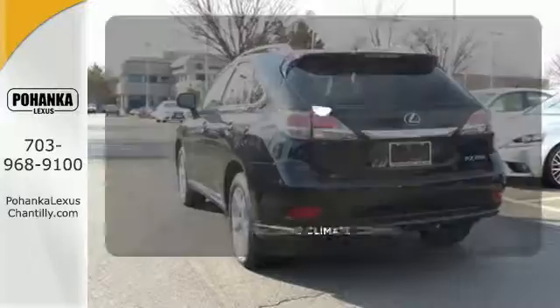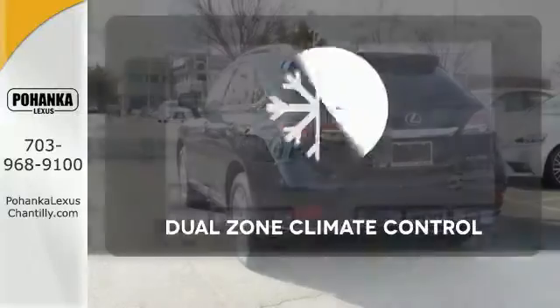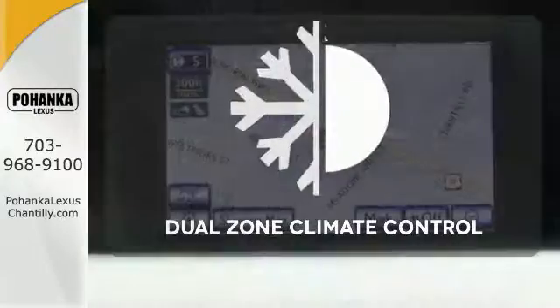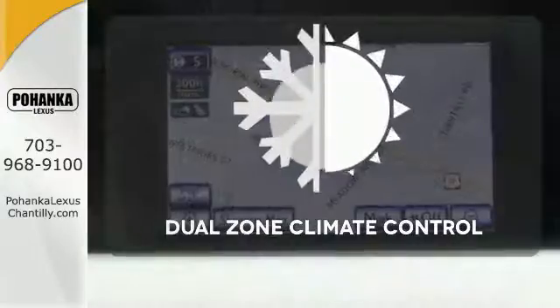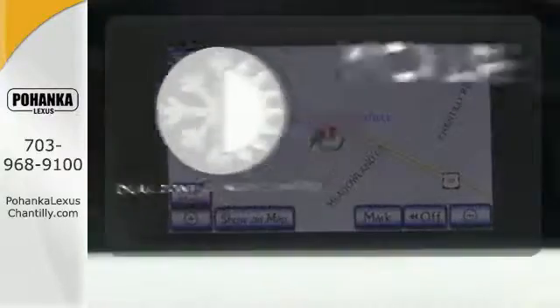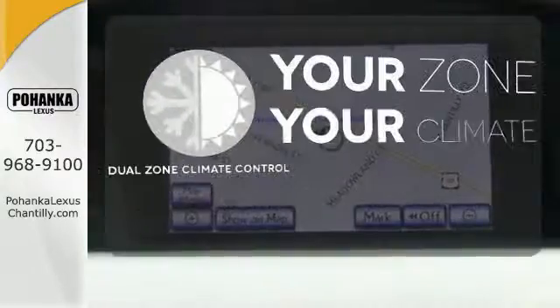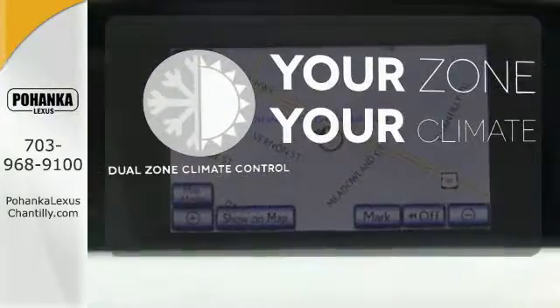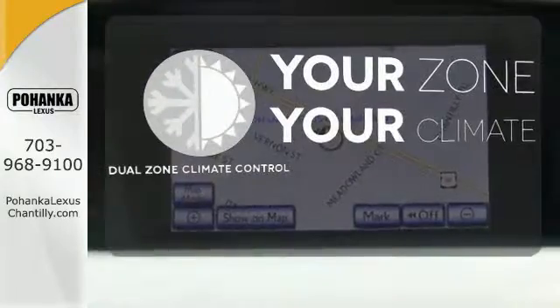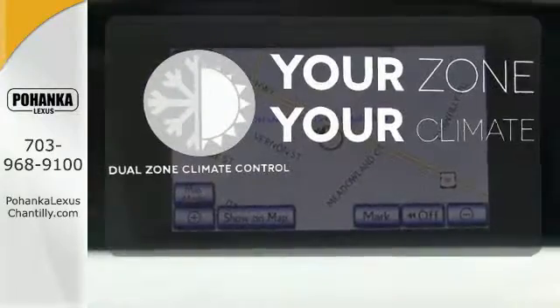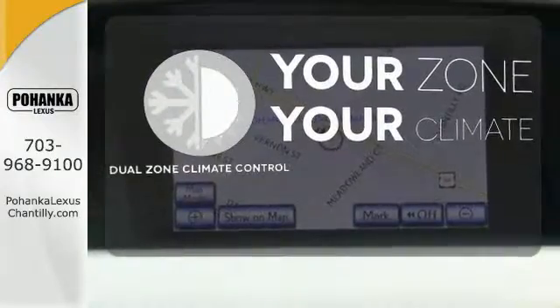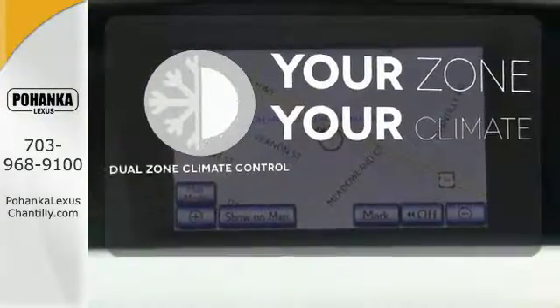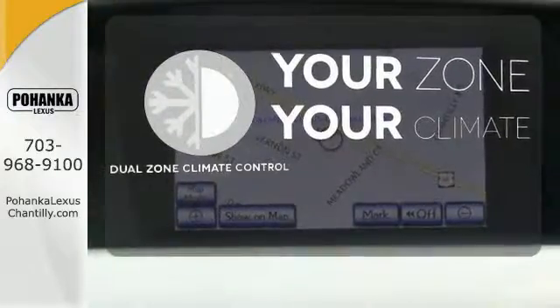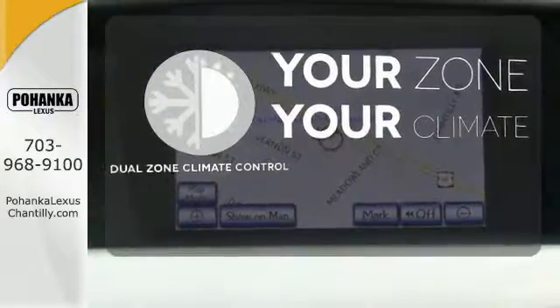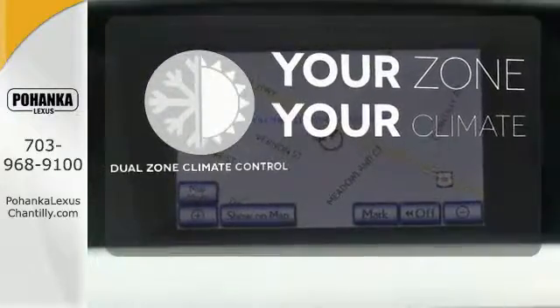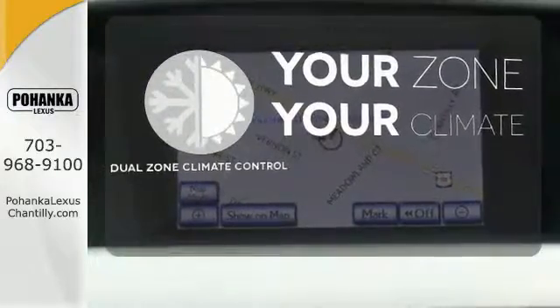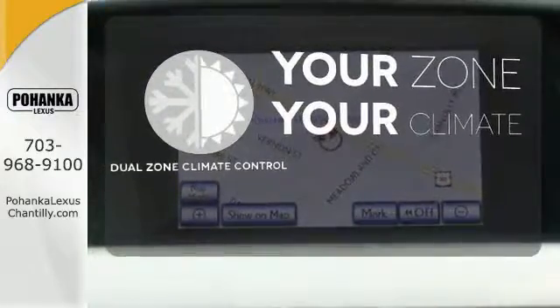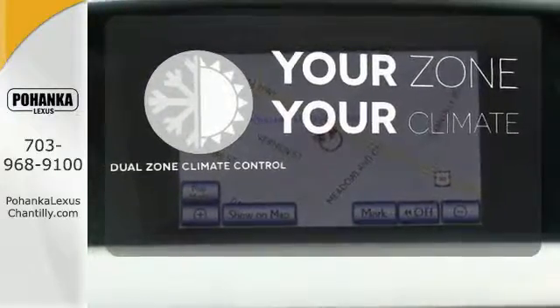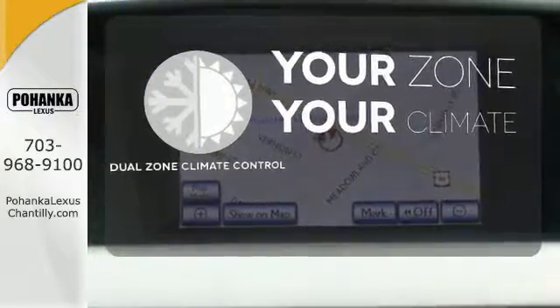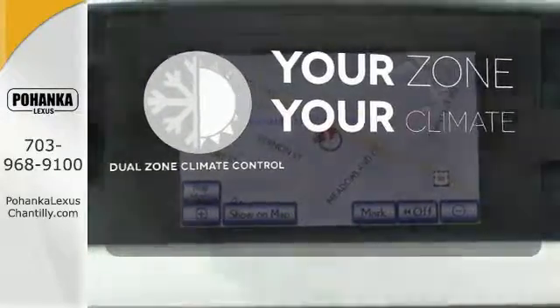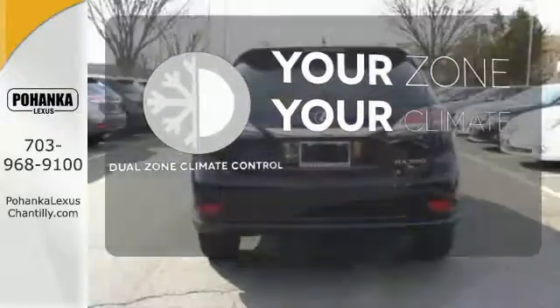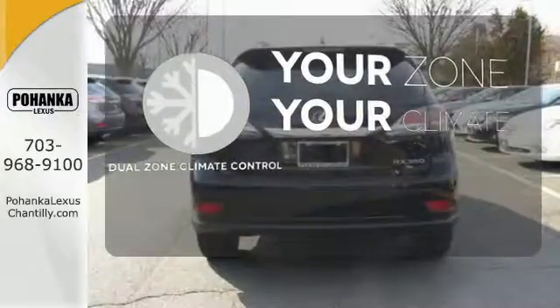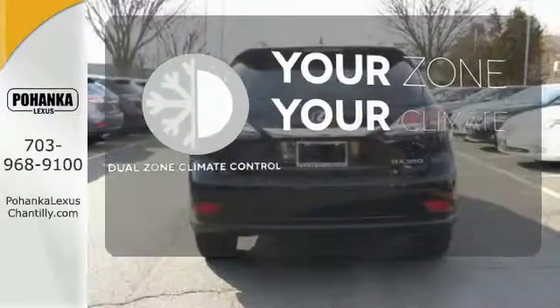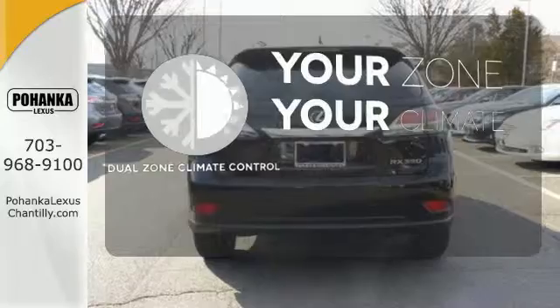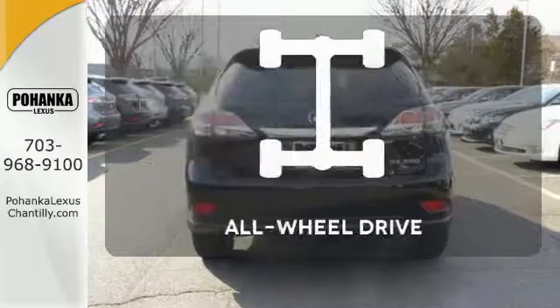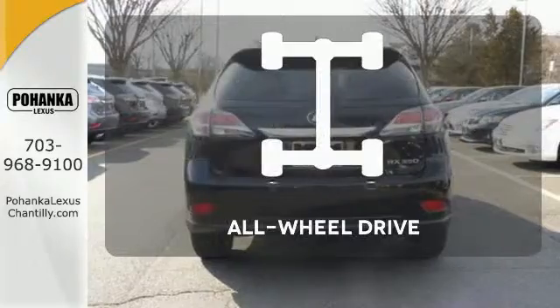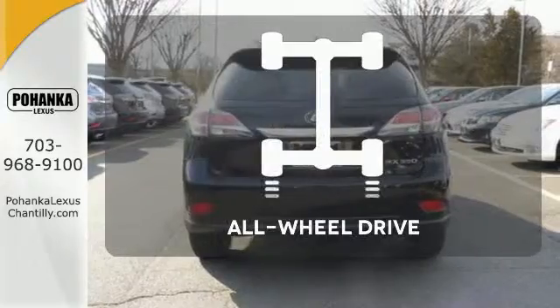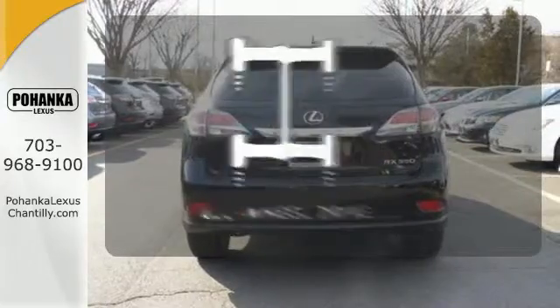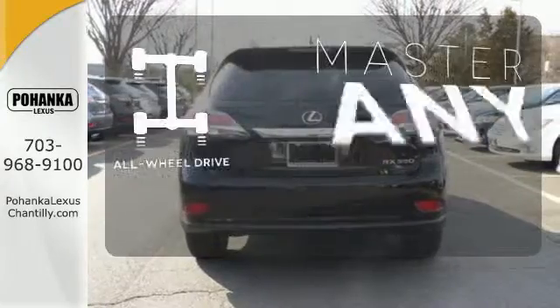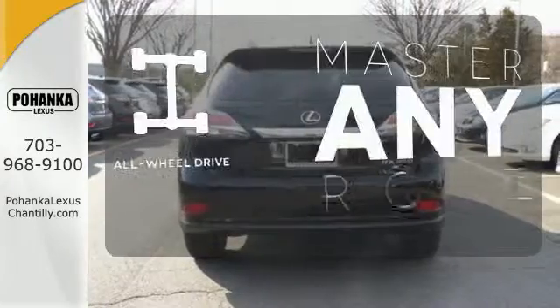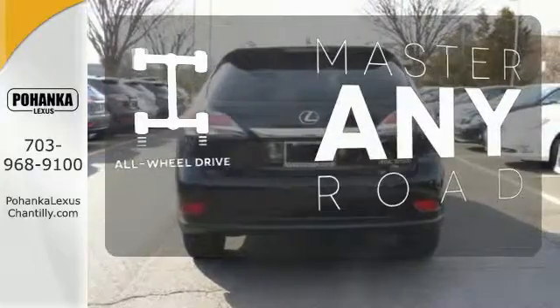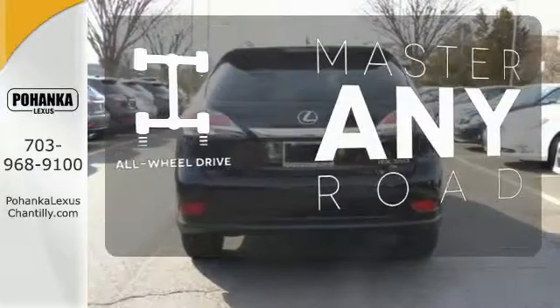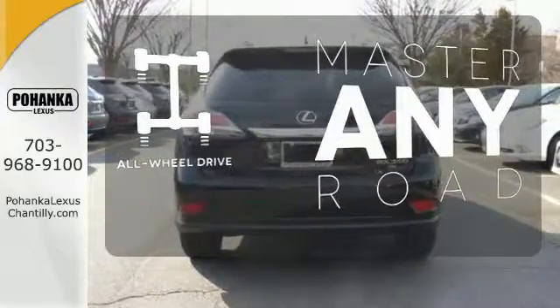It's too hot. It's too cold. Not anymore with the dual zone climate control. Control the road with all-wheel drive.